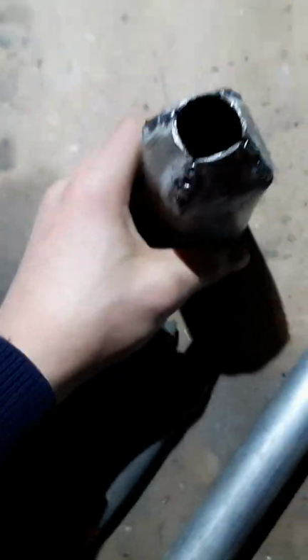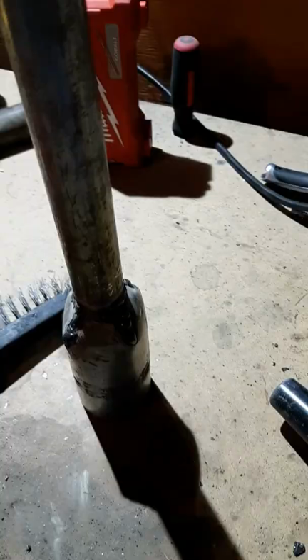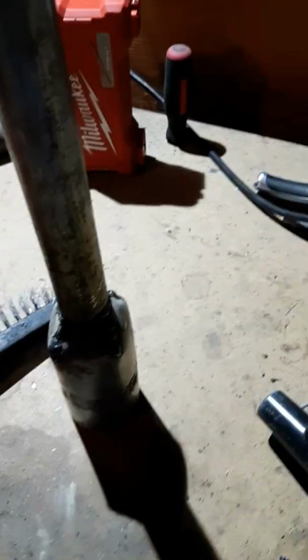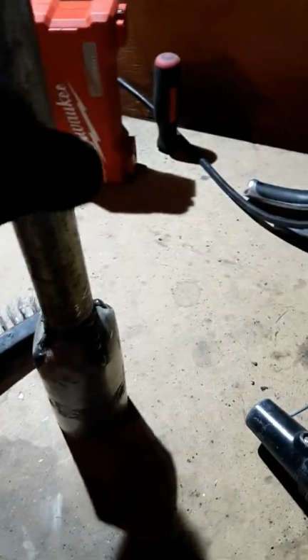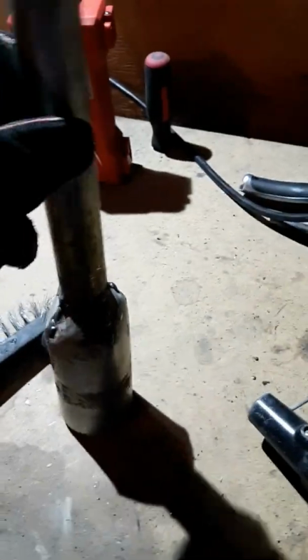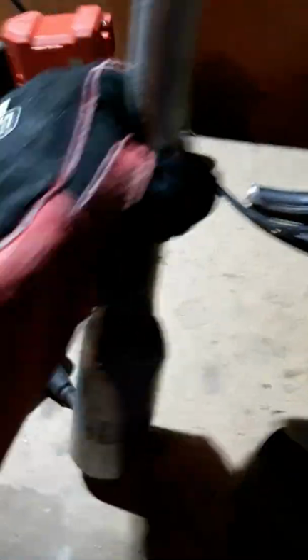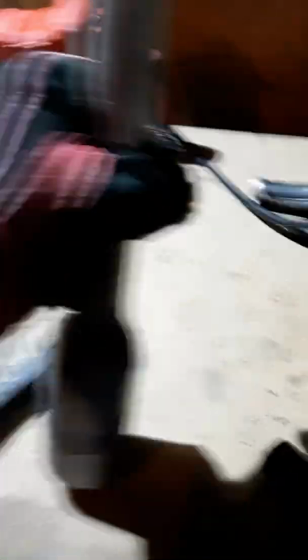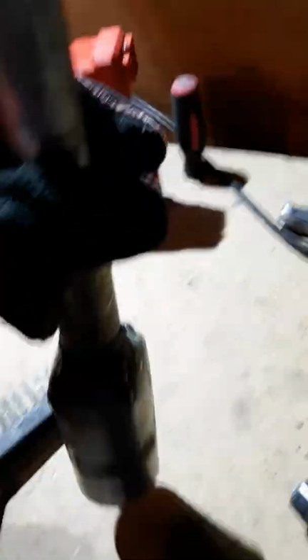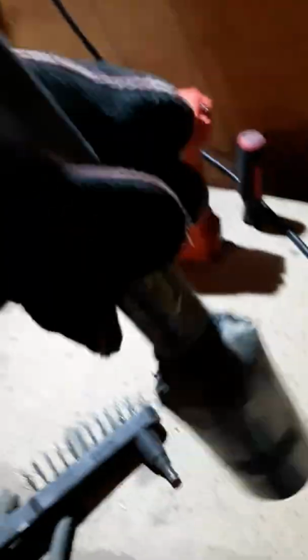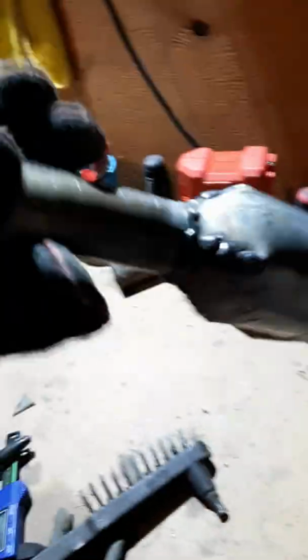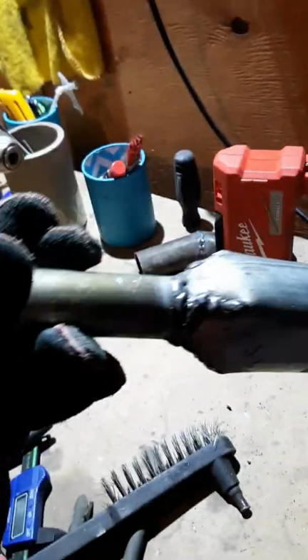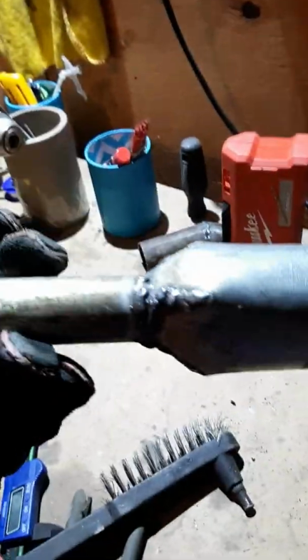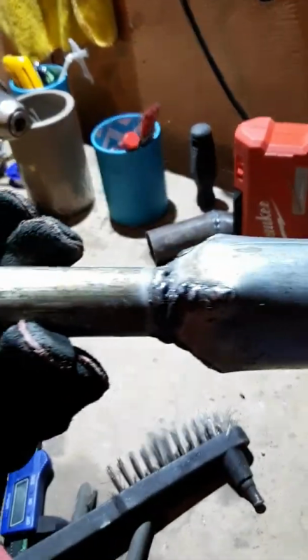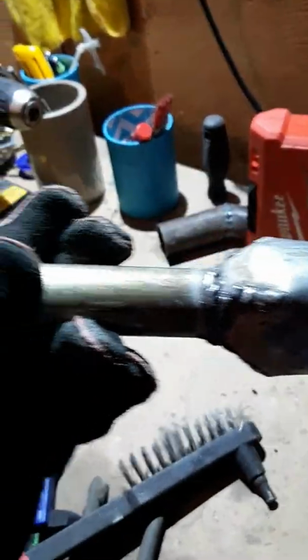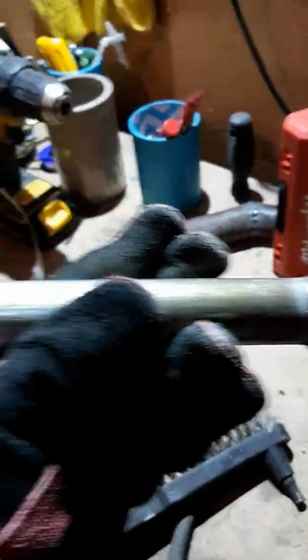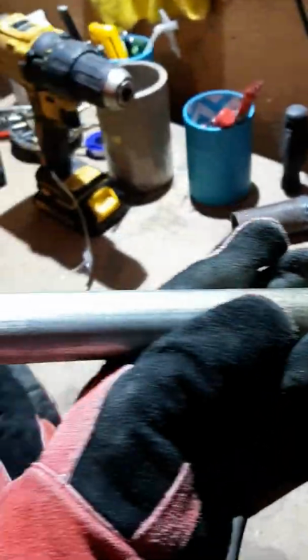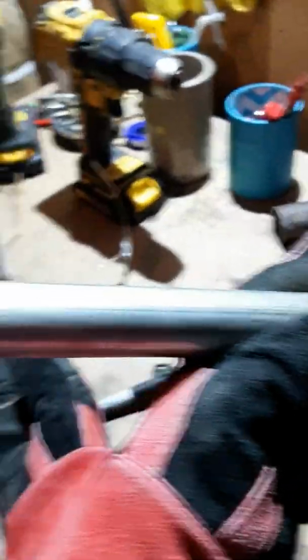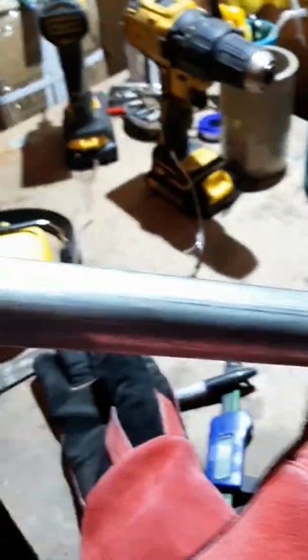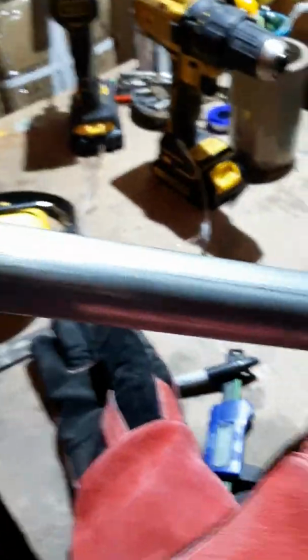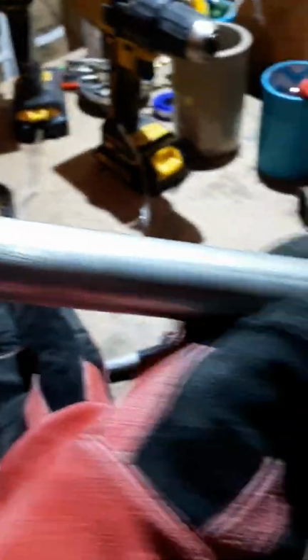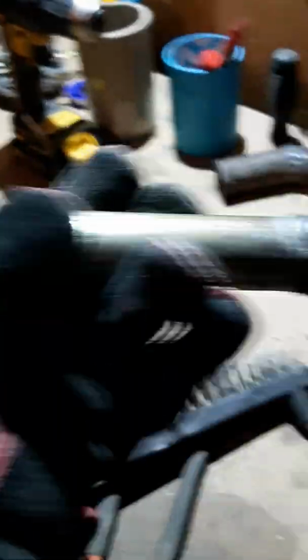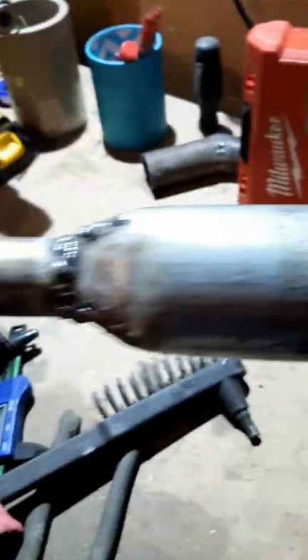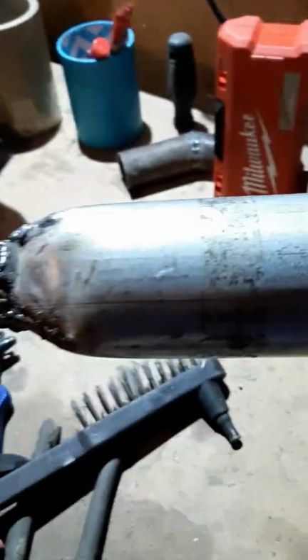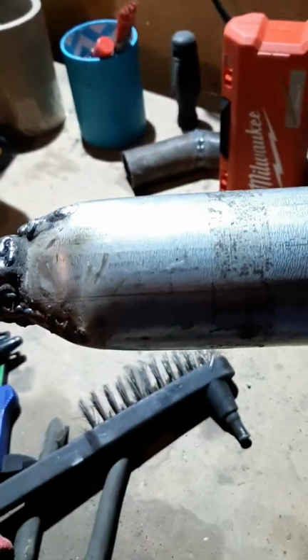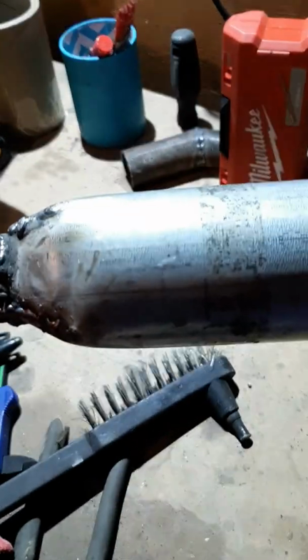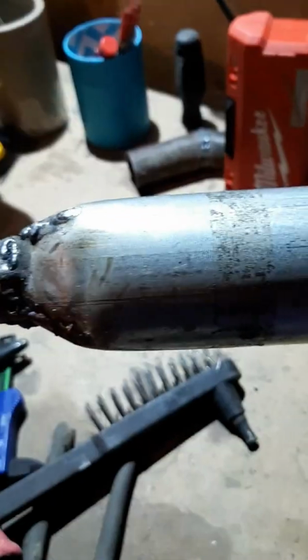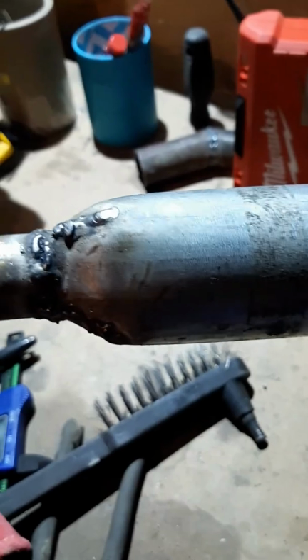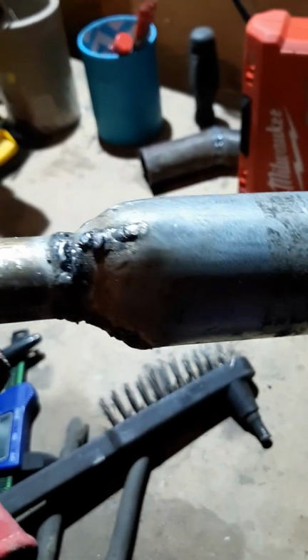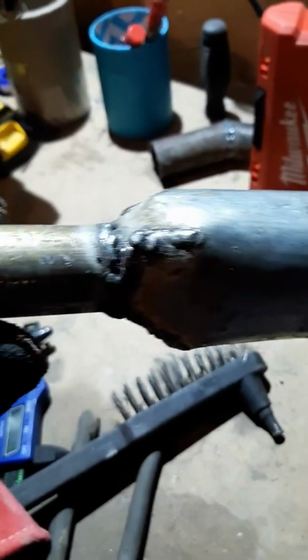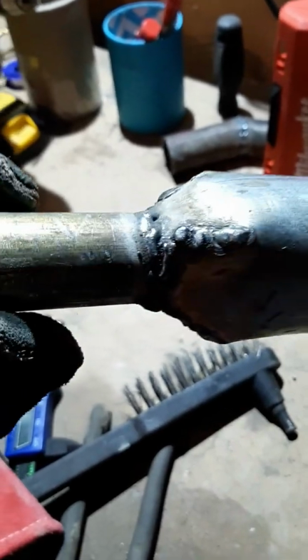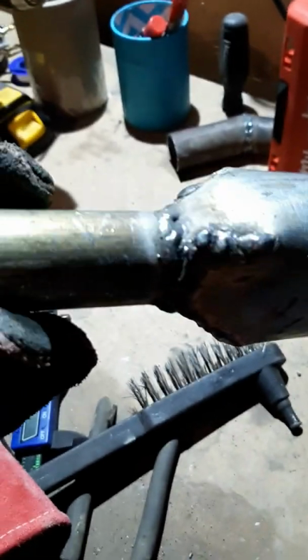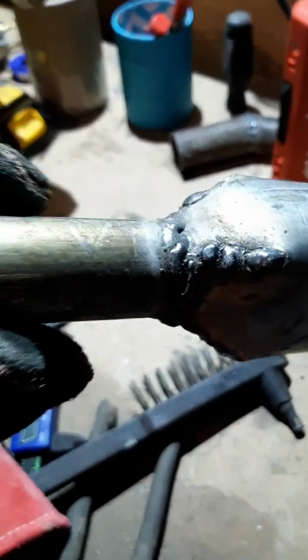I welded the one inch pipe onto the combustion chamber cone.